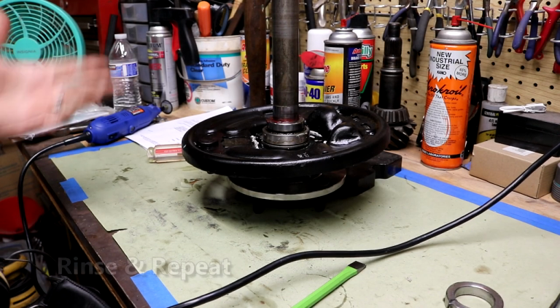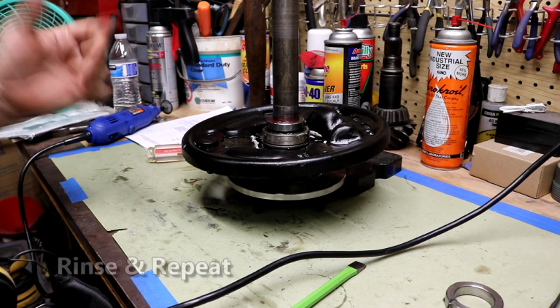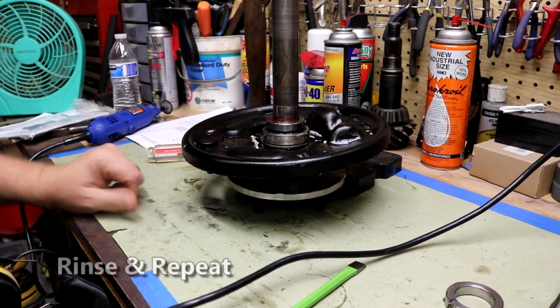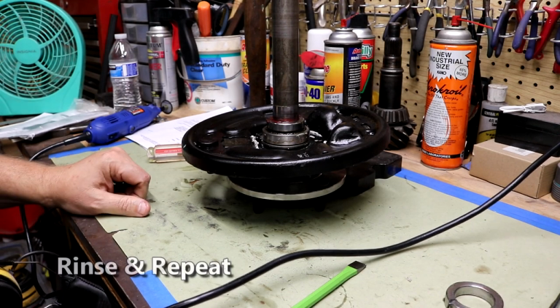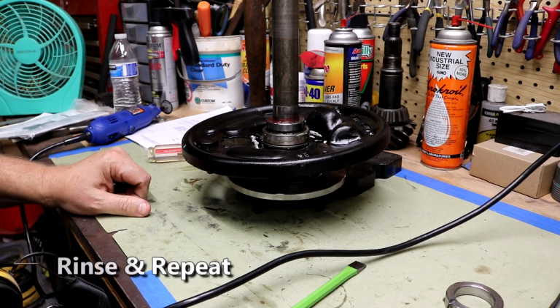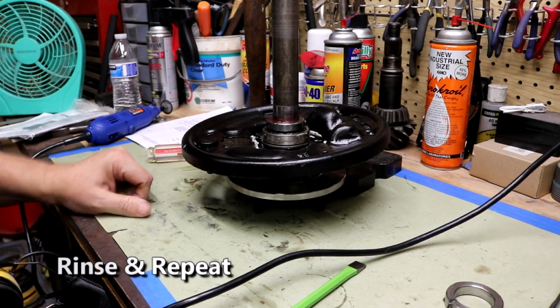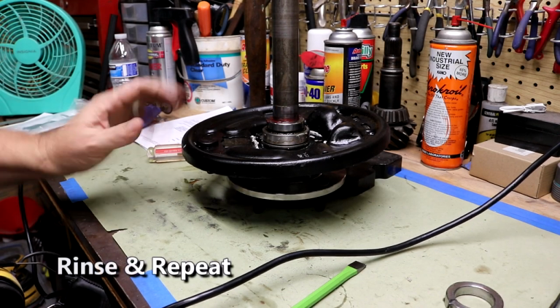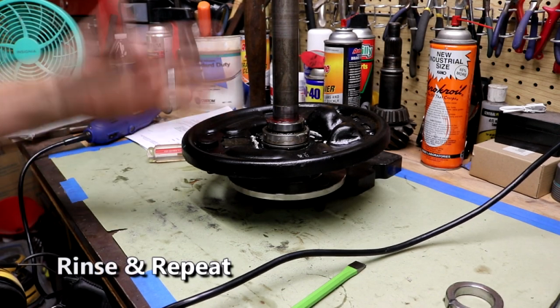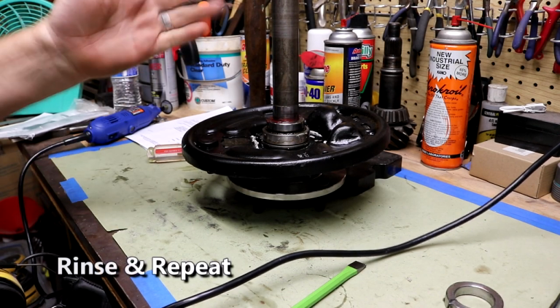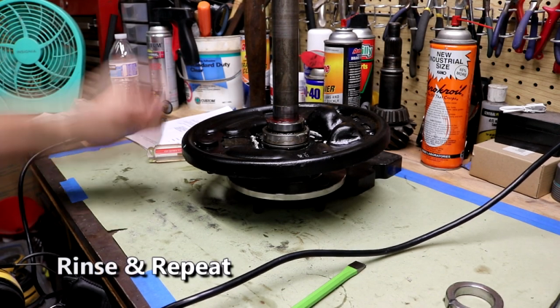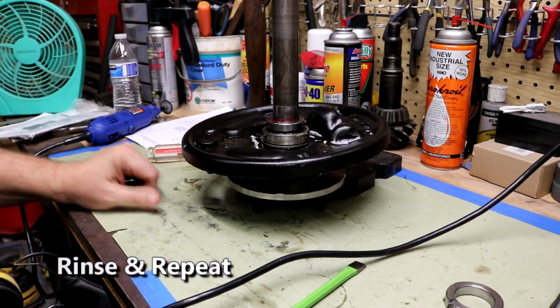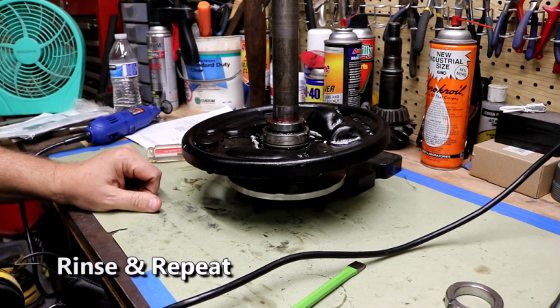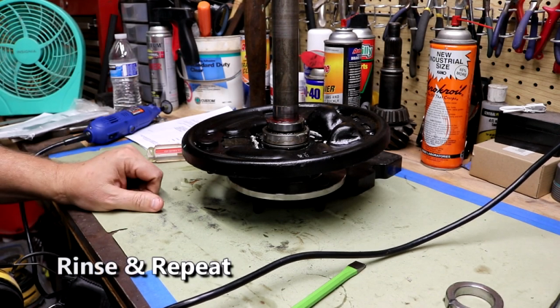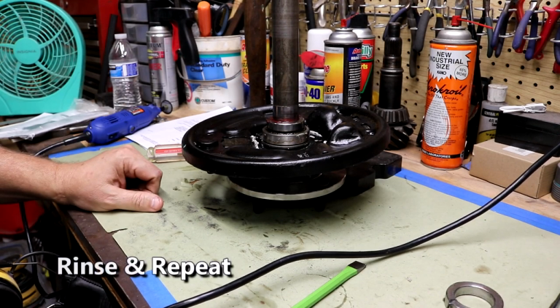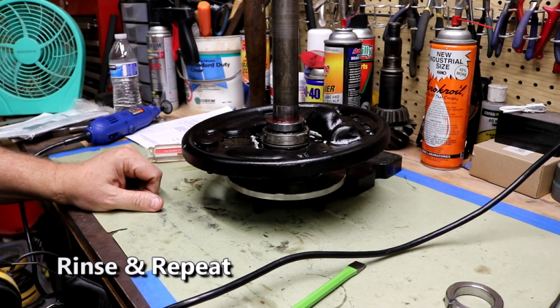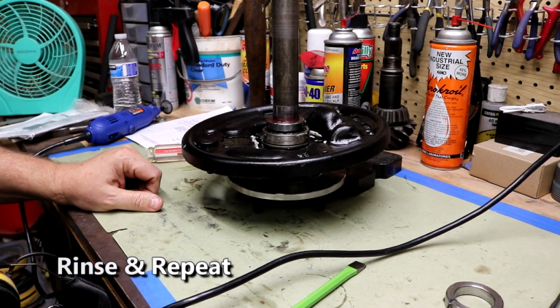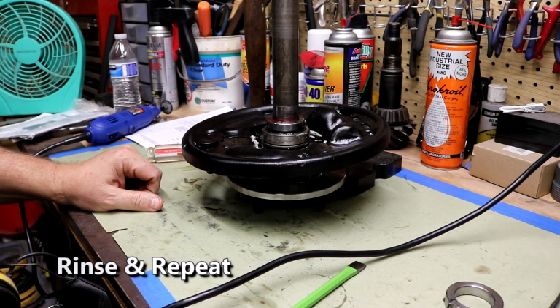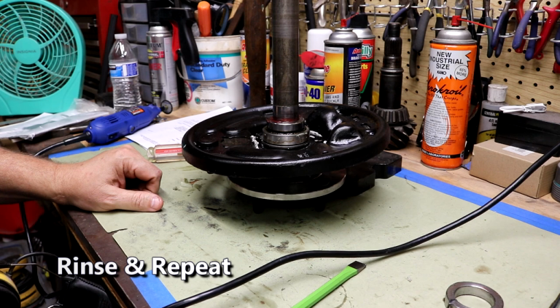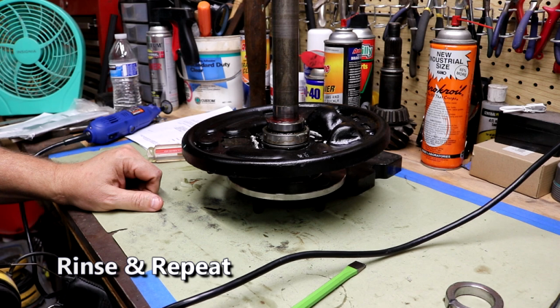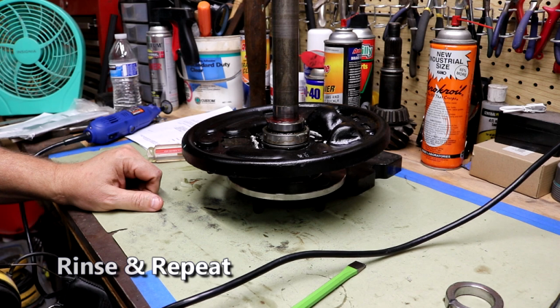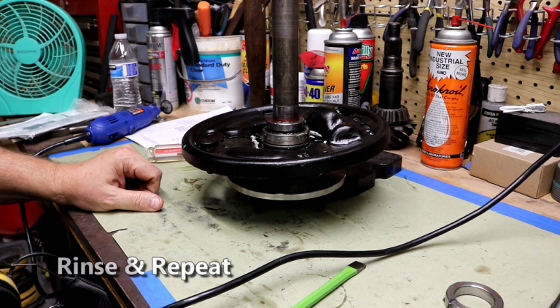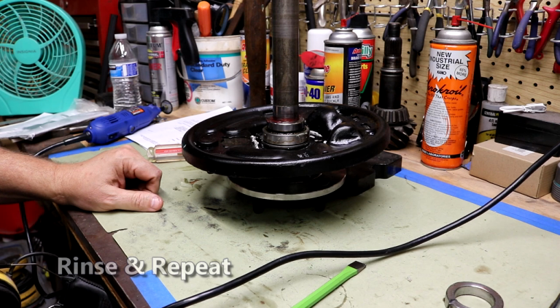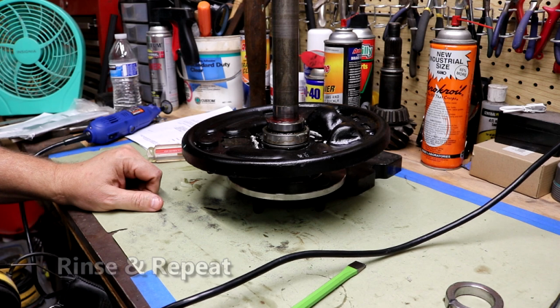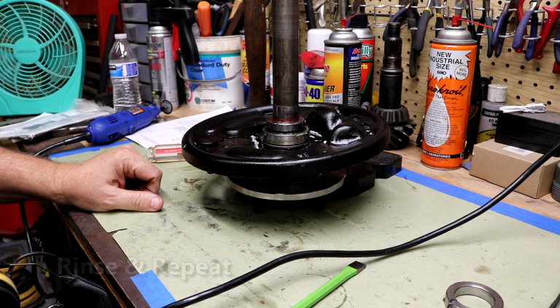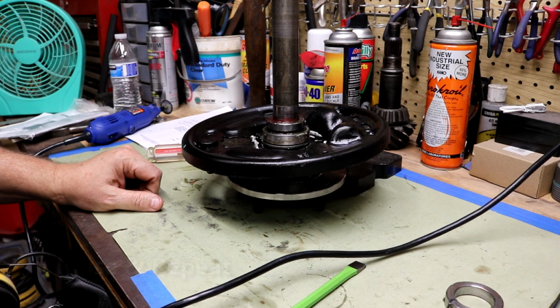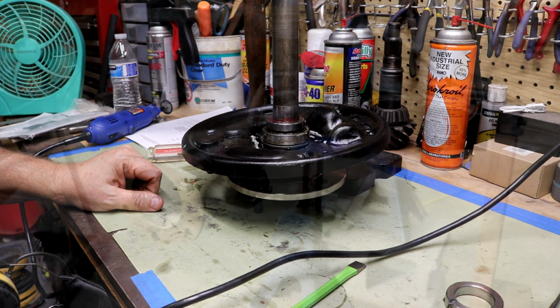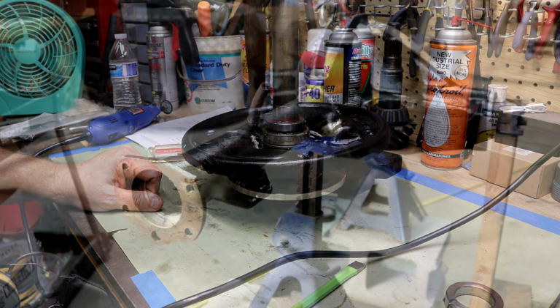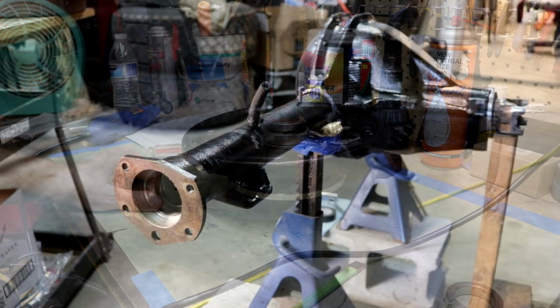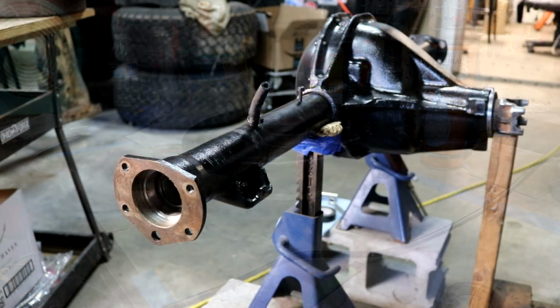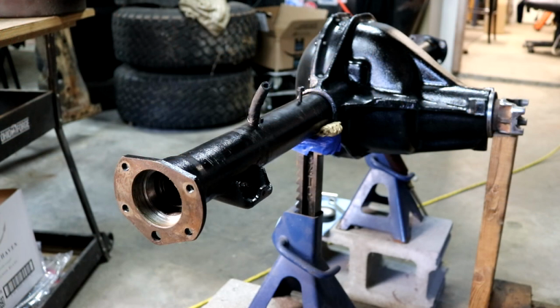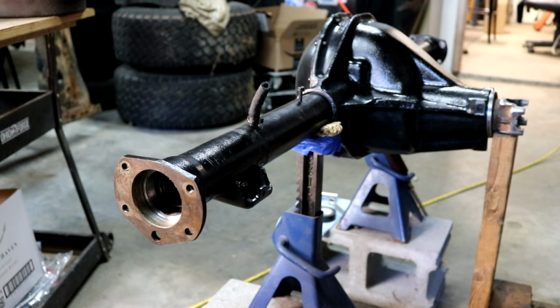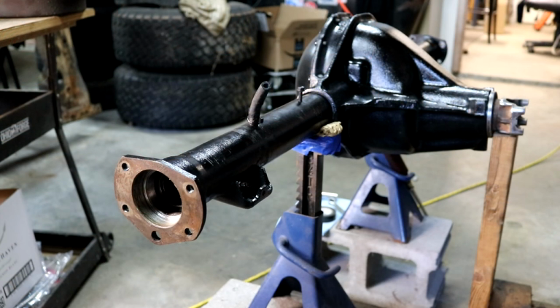That worked so easily - I'm going to do the same thing on the other axle and bring you back when it's done.